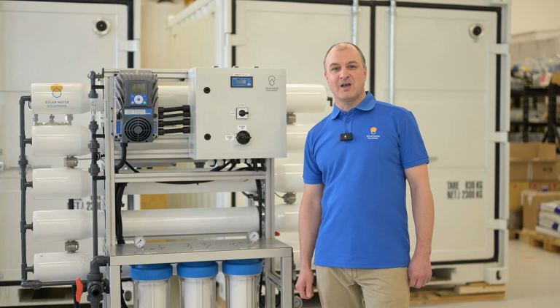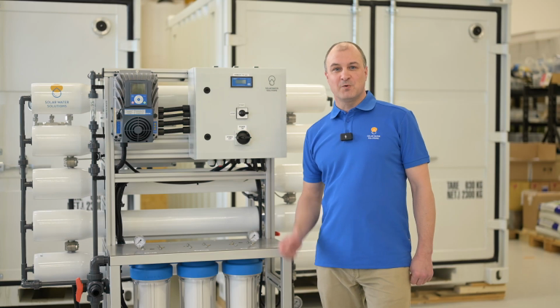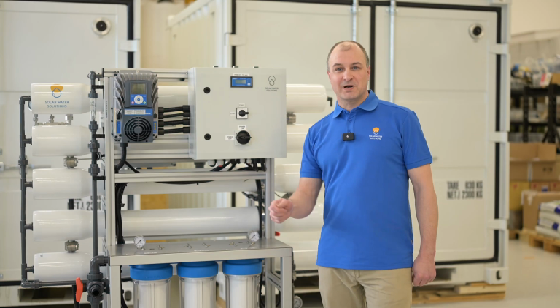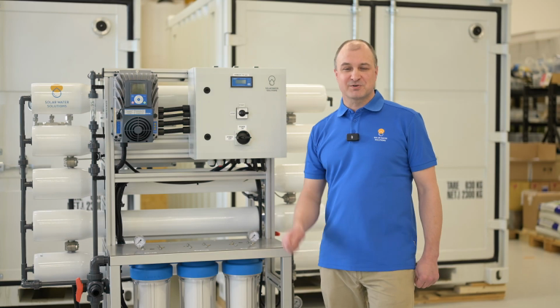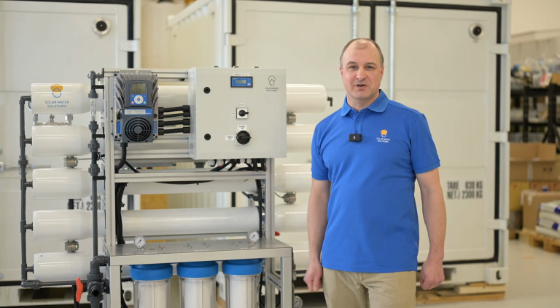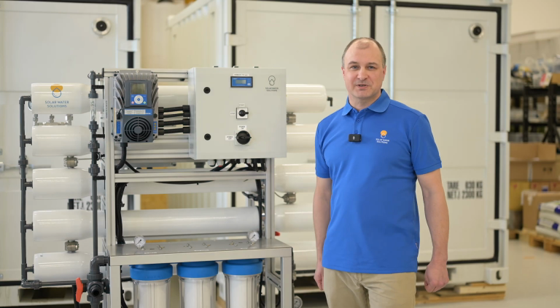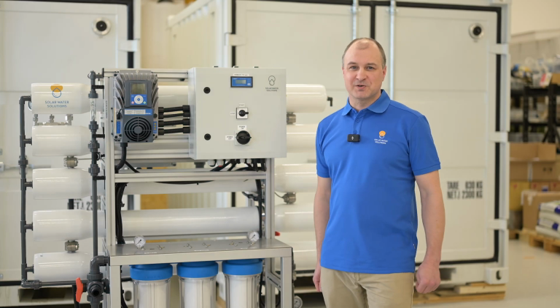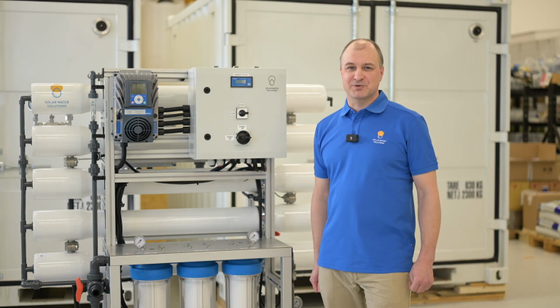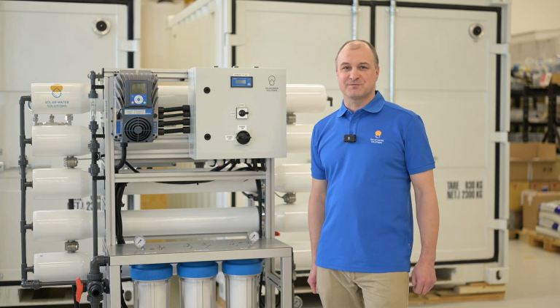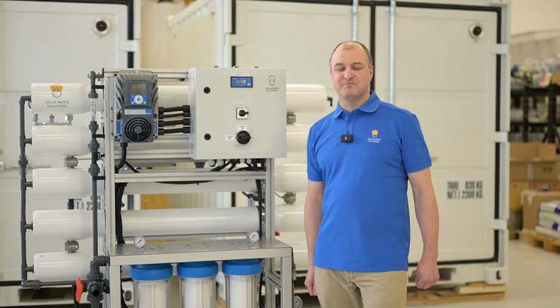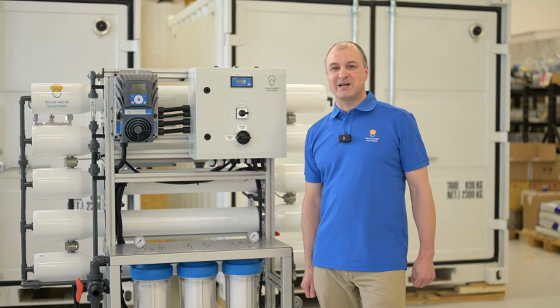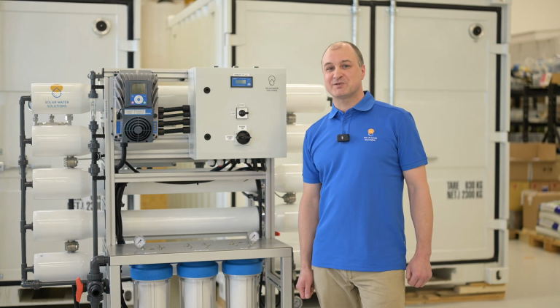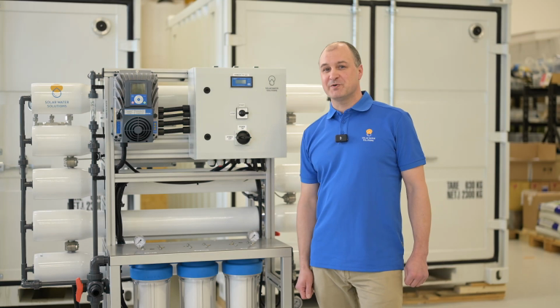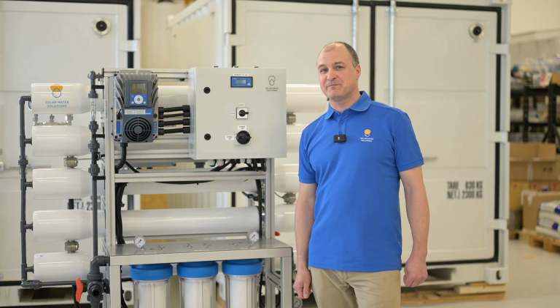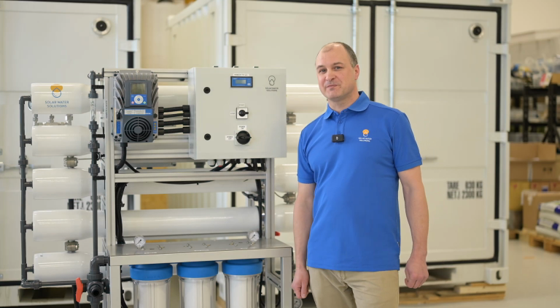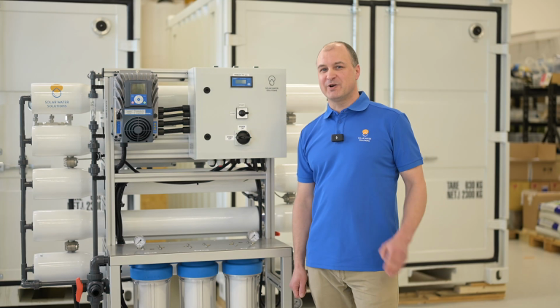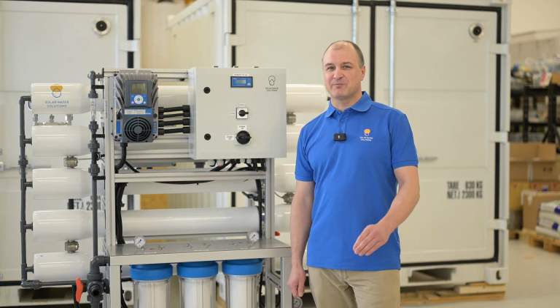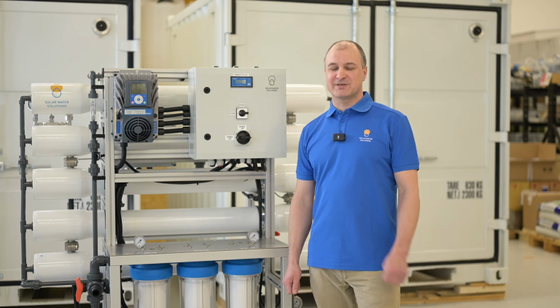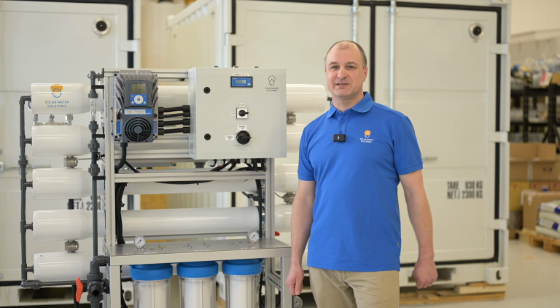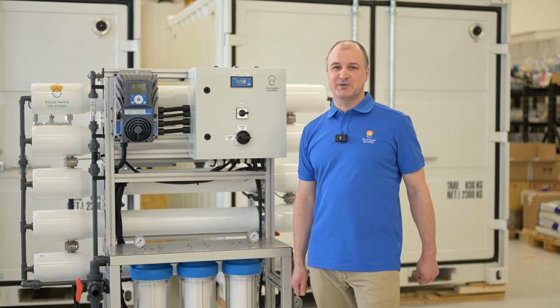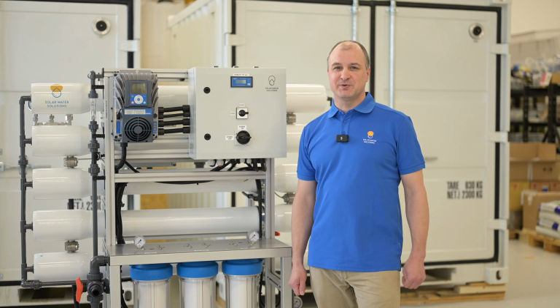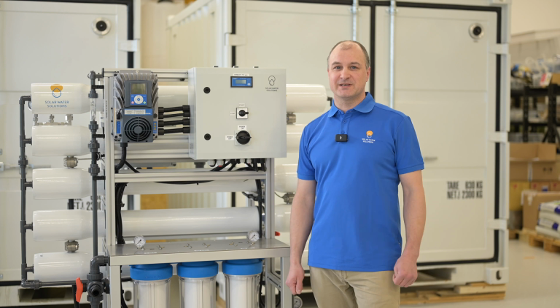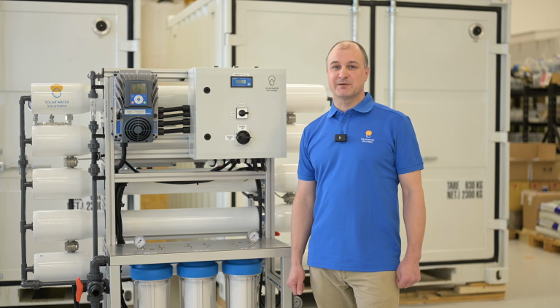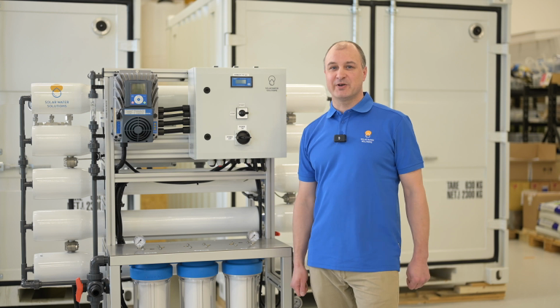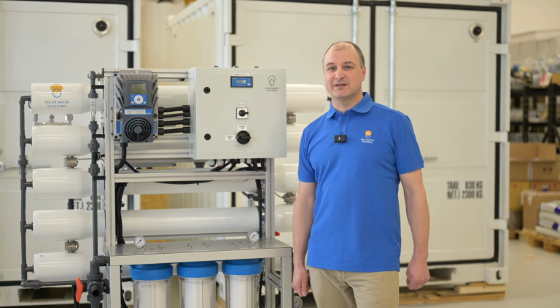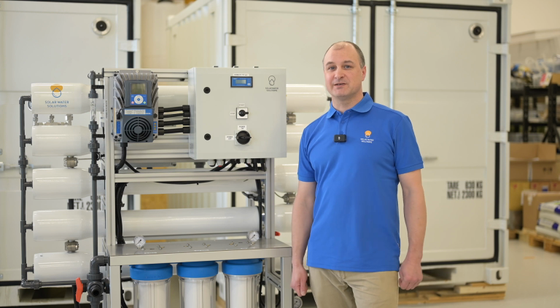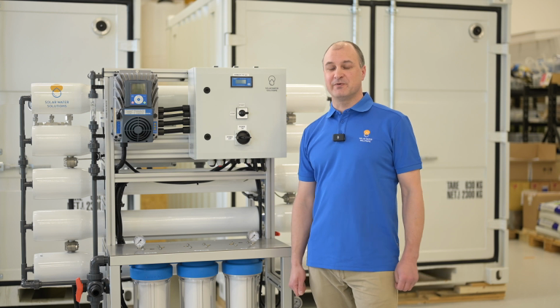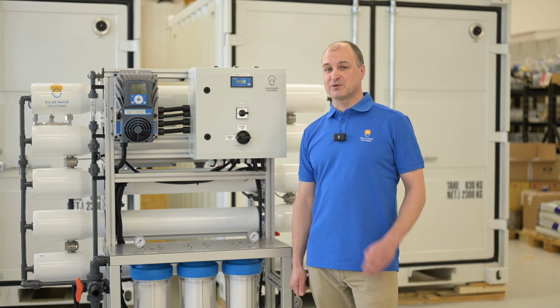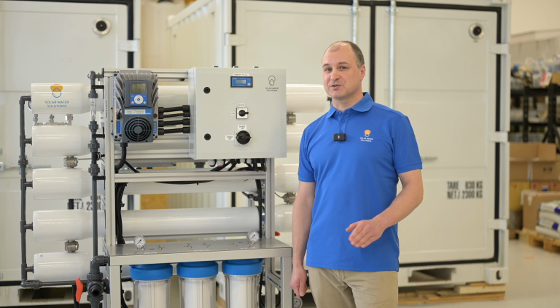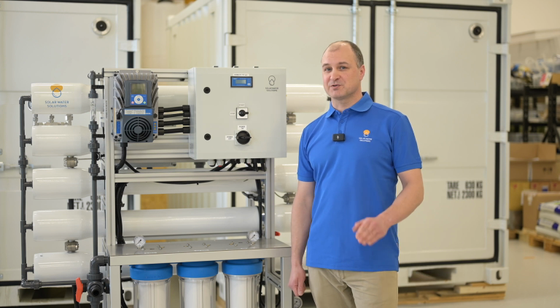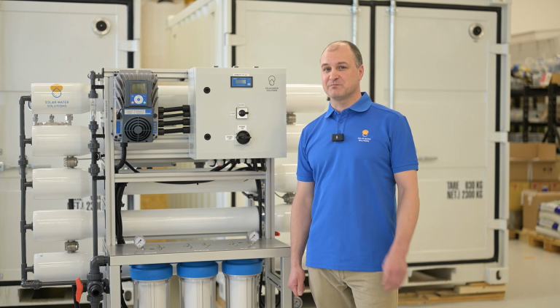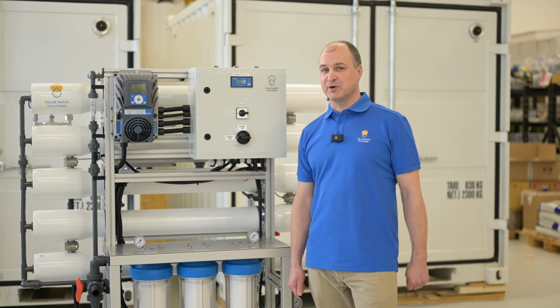Welcome to Solar Water Solutions. My name is Tony. Today I'll be presenting to you the SW18 reverse osmosis model.